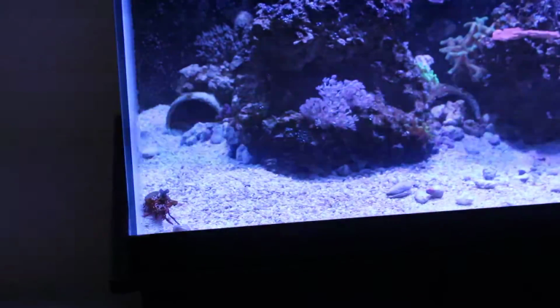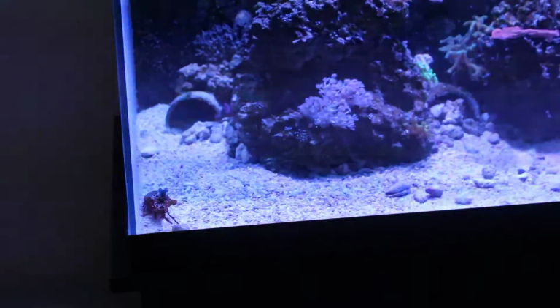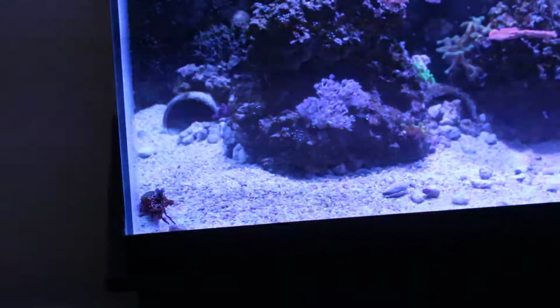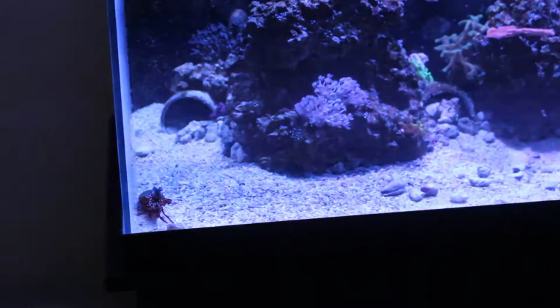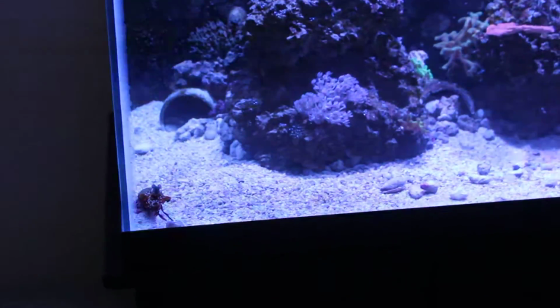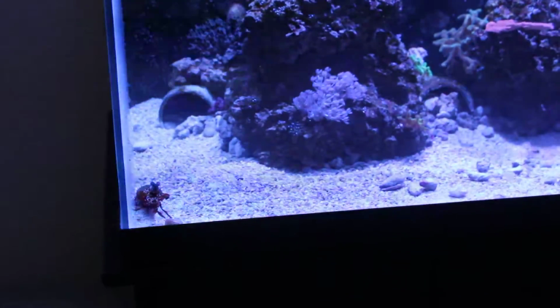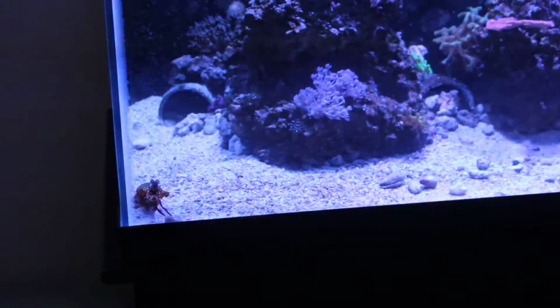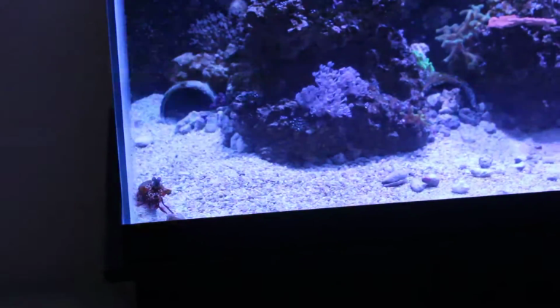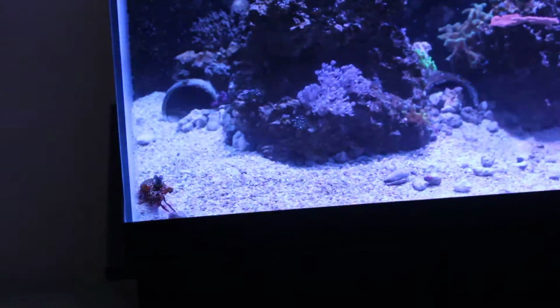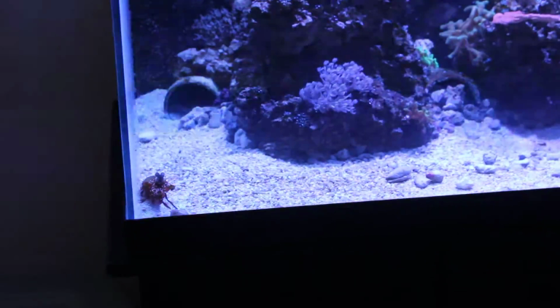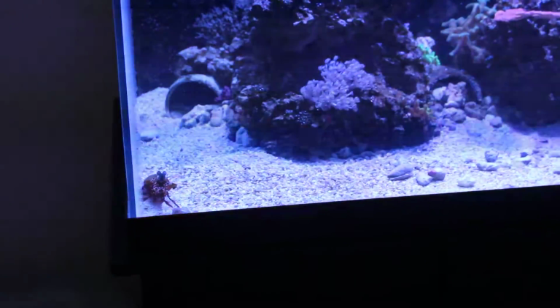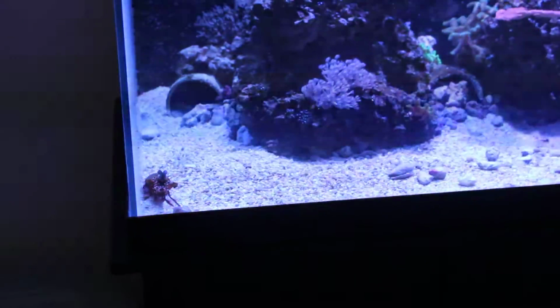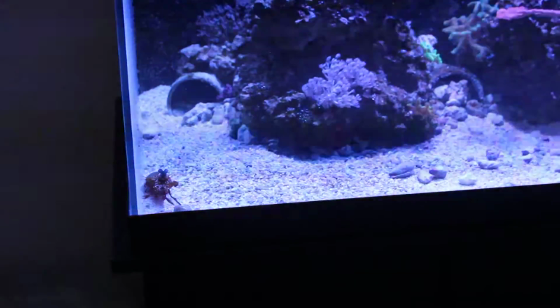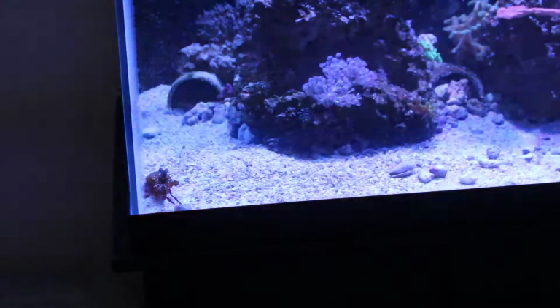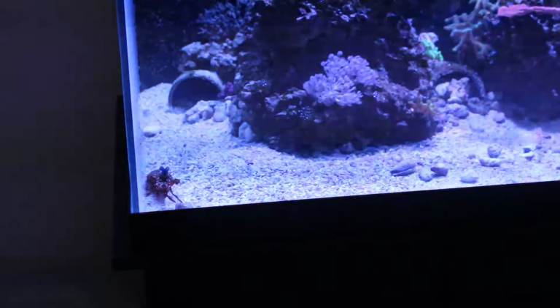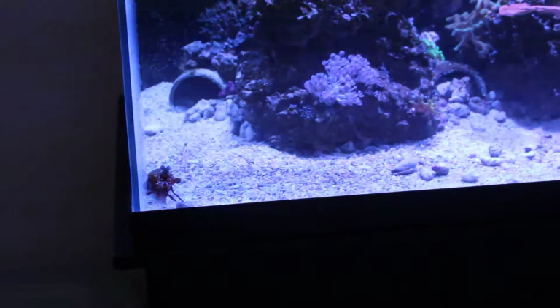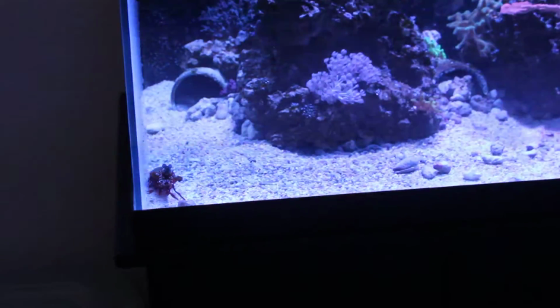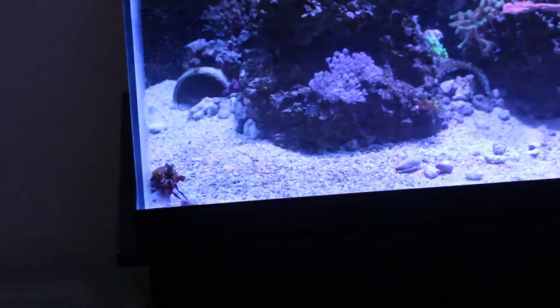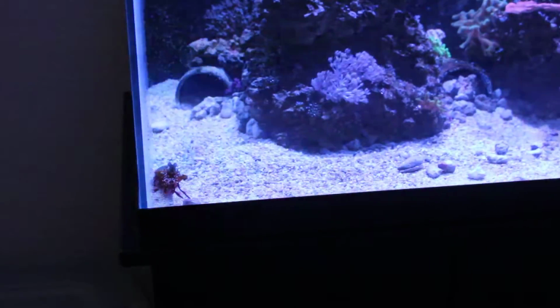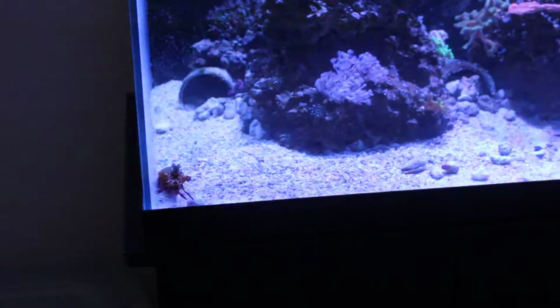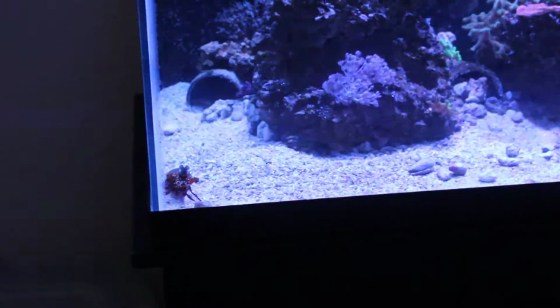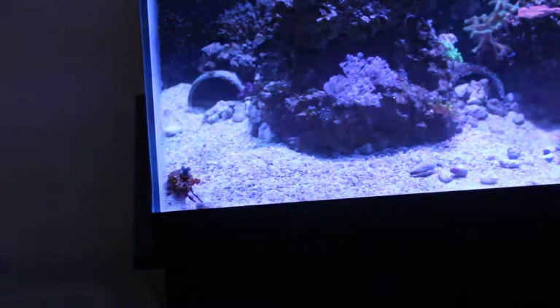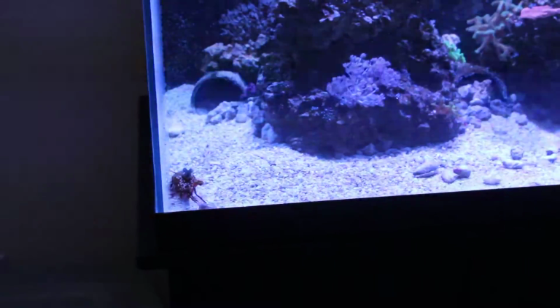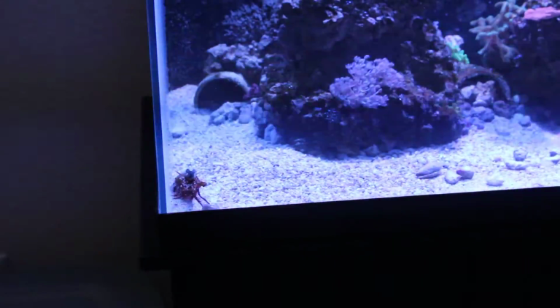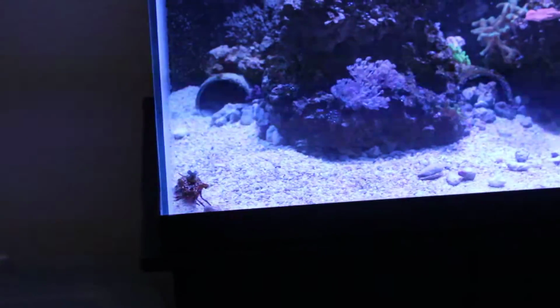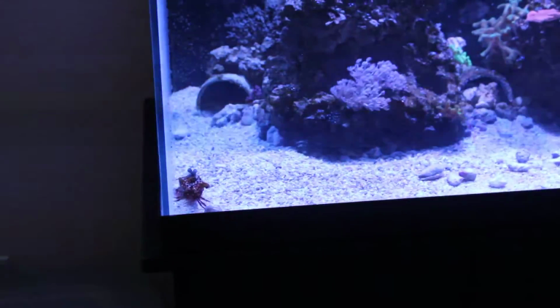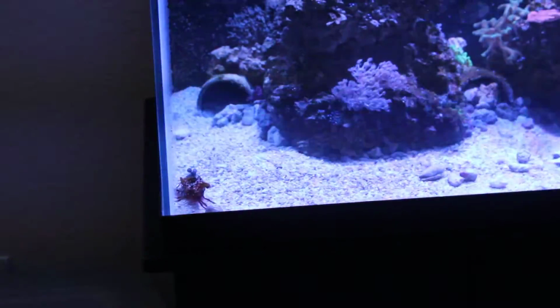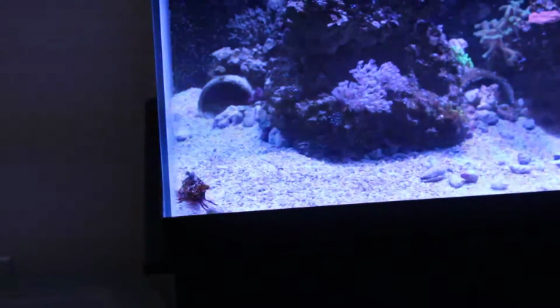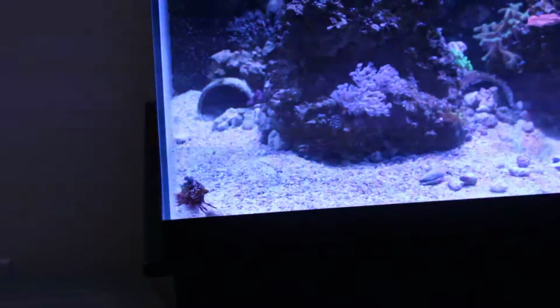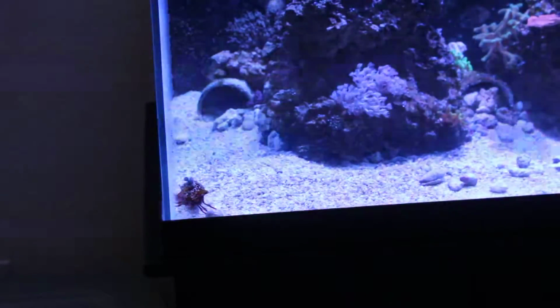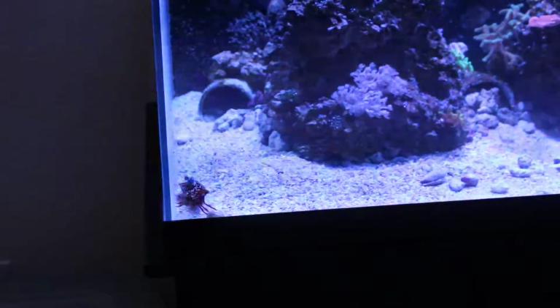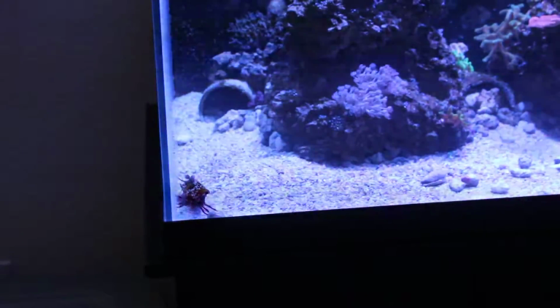He's probably going to come over here and get some of these rocks — or actually, he may just see me and think he's going to get fed.